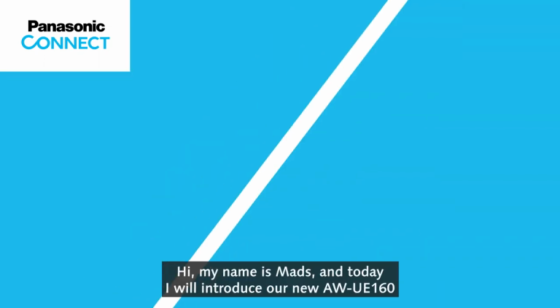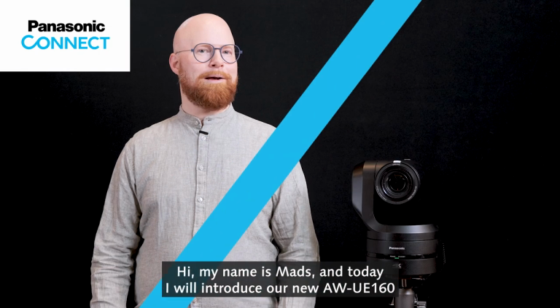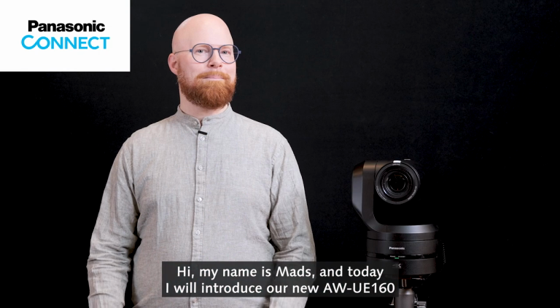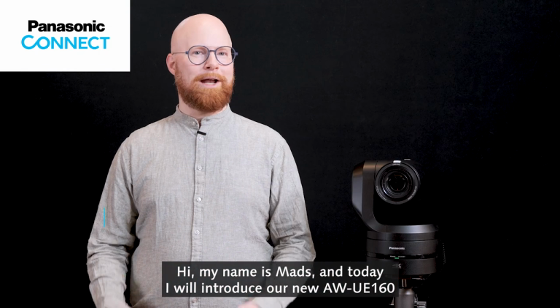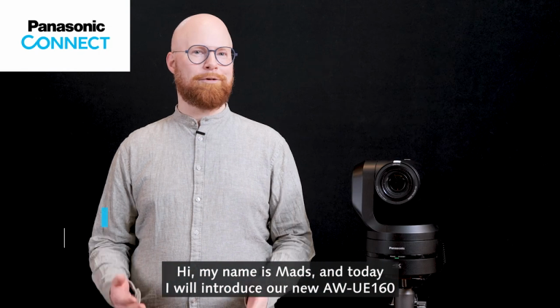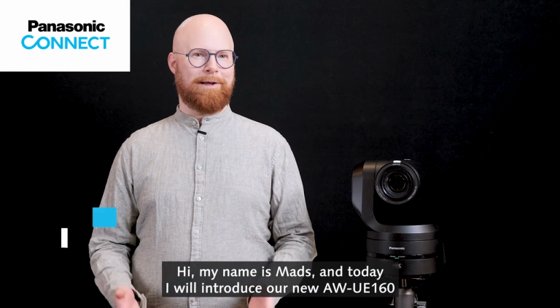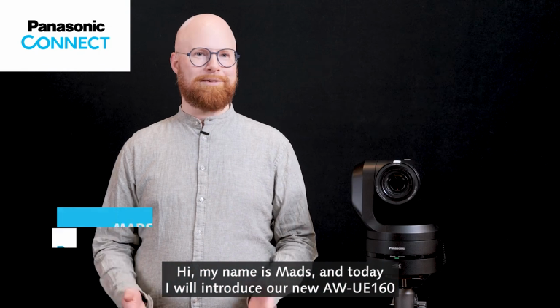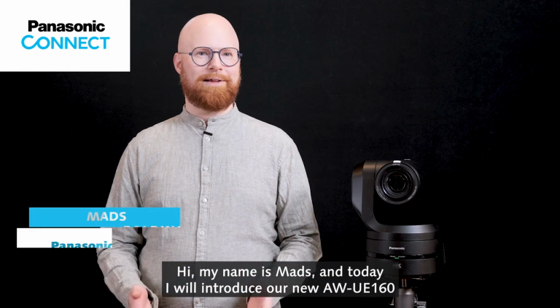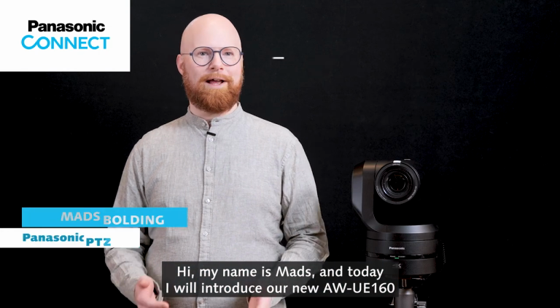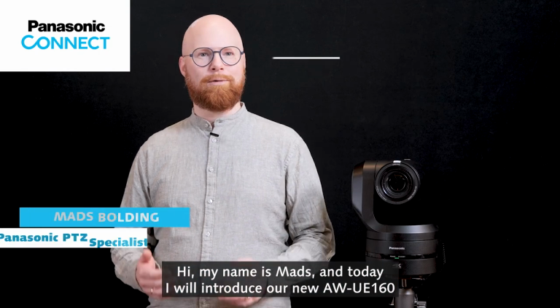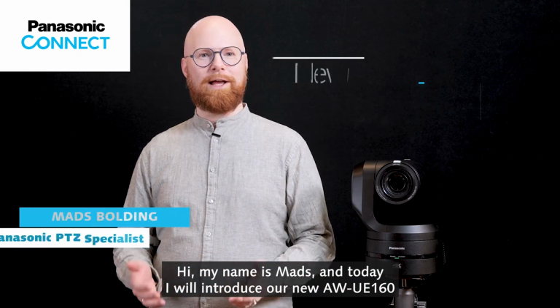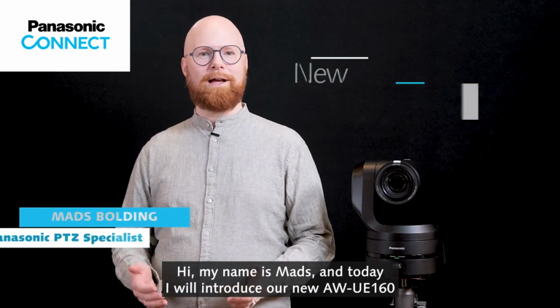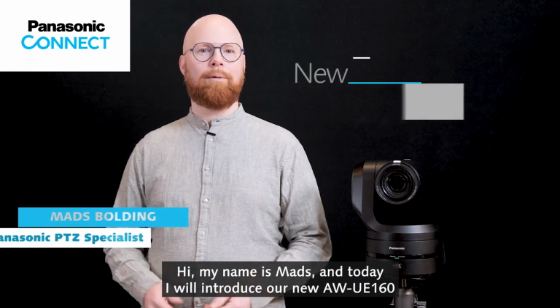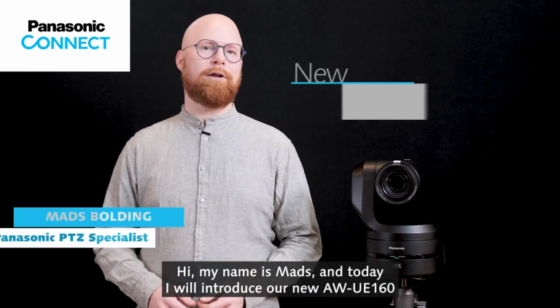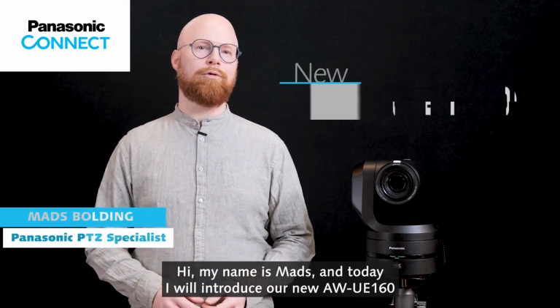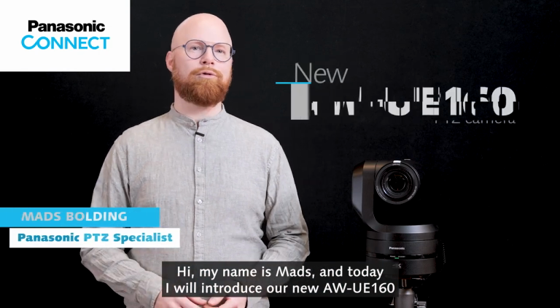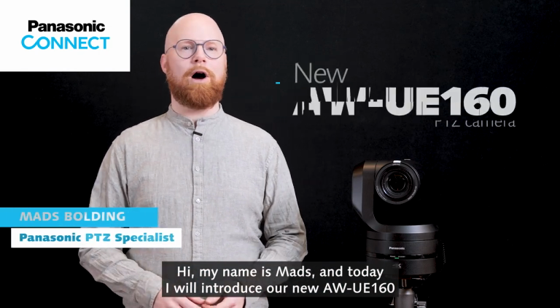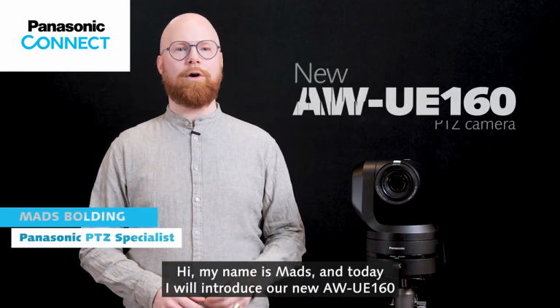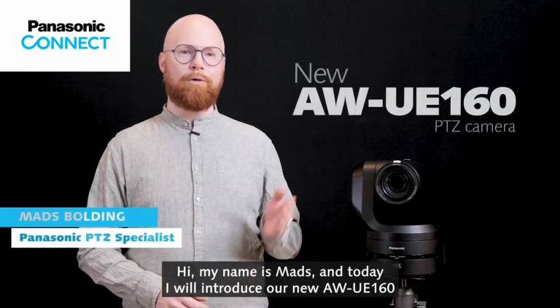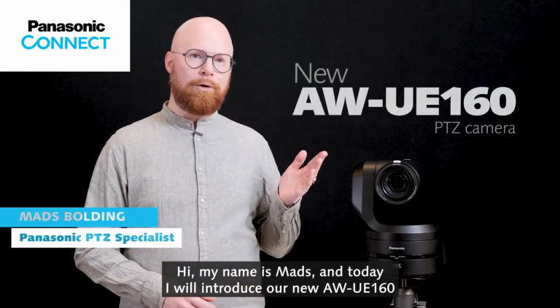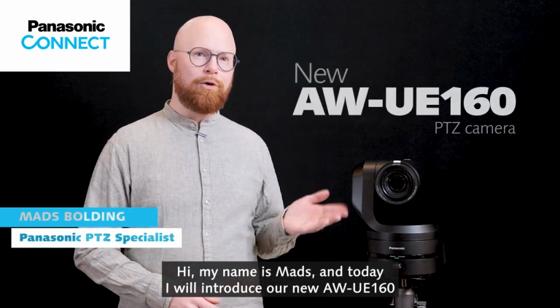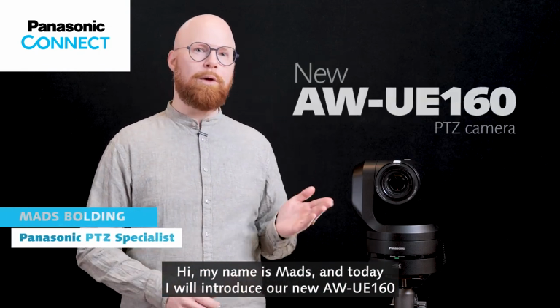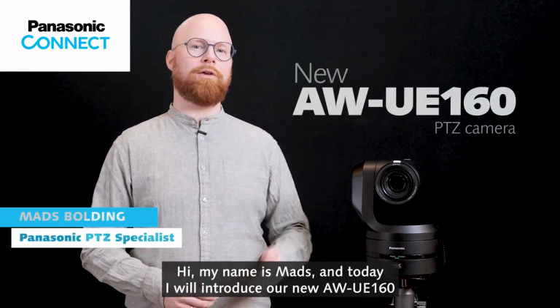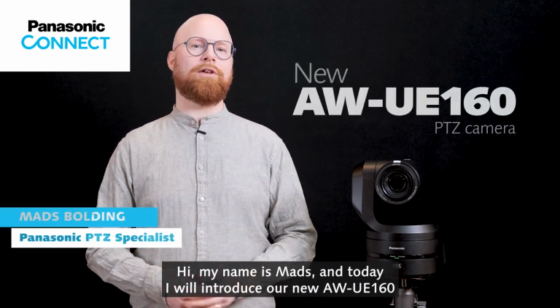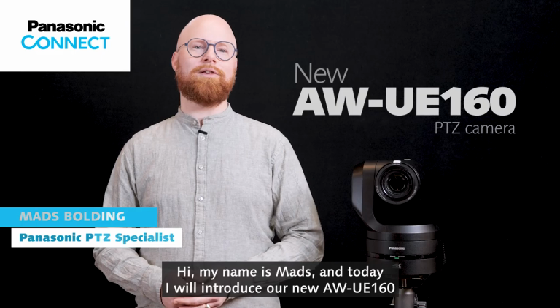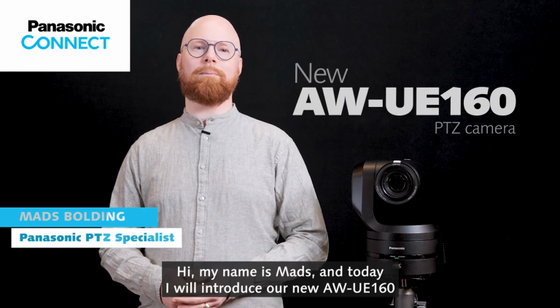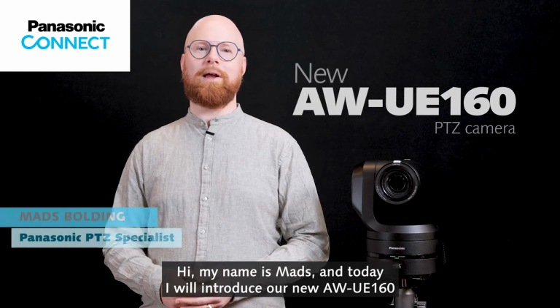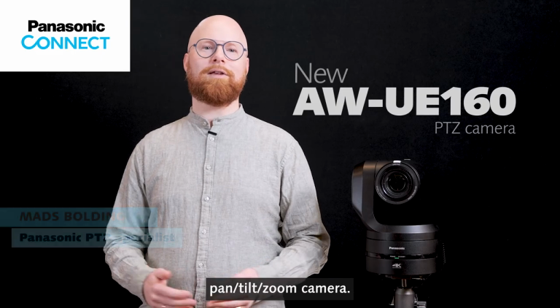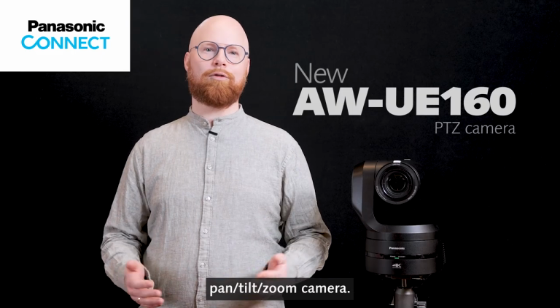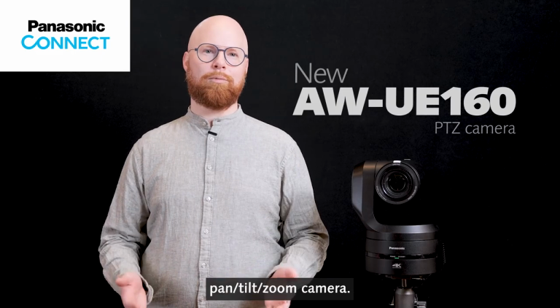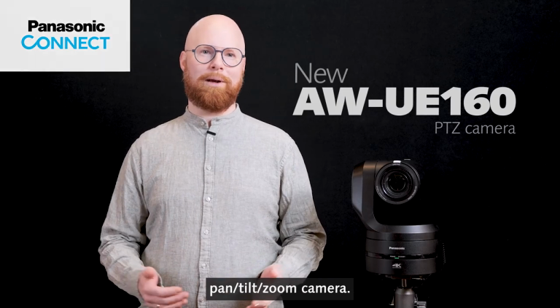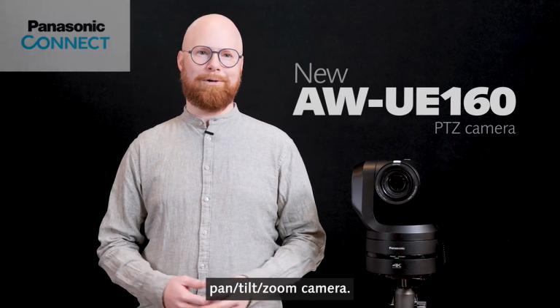Hi, my name is Mes and today I will introduce our new UE160 Pan Tilt Zoom camera.